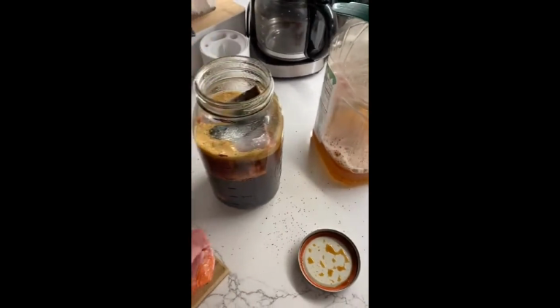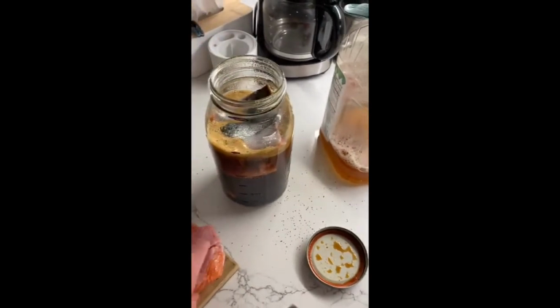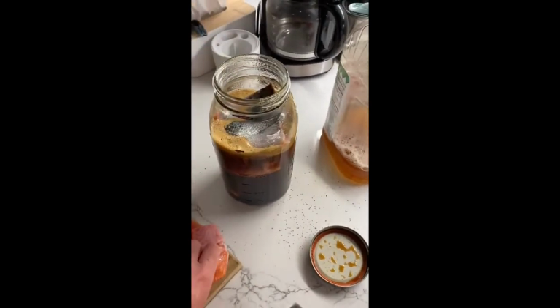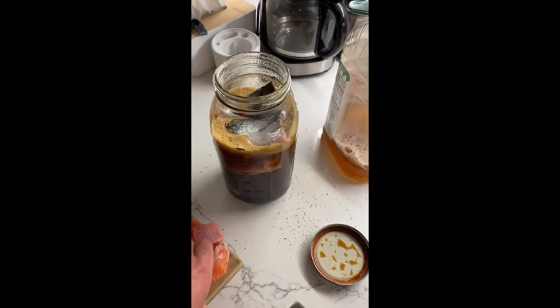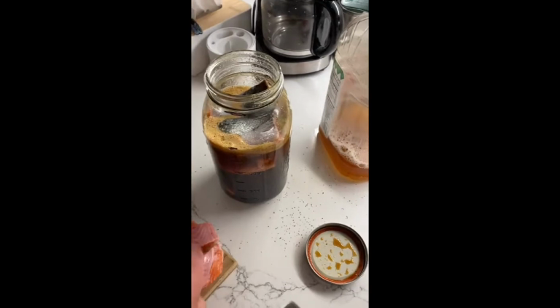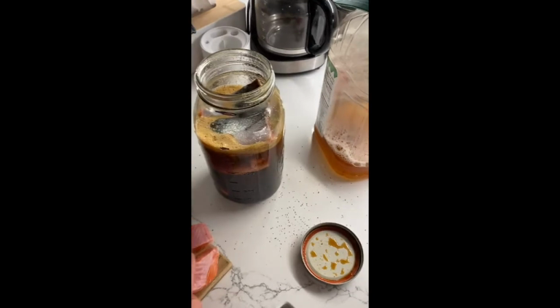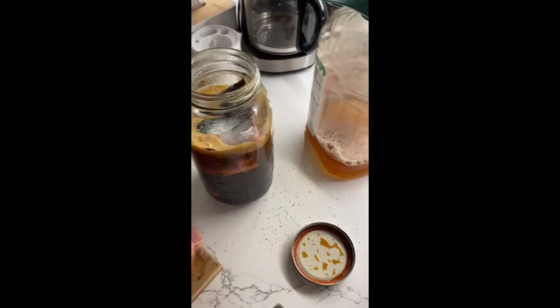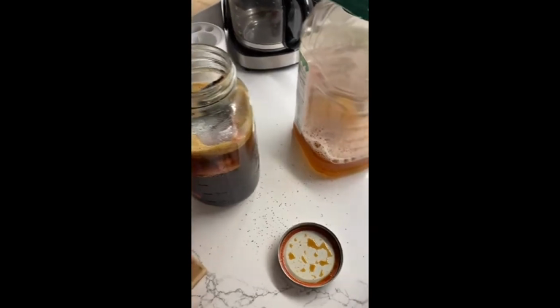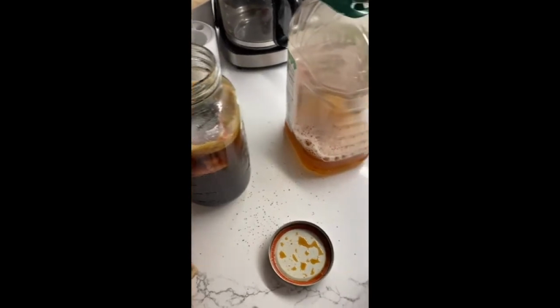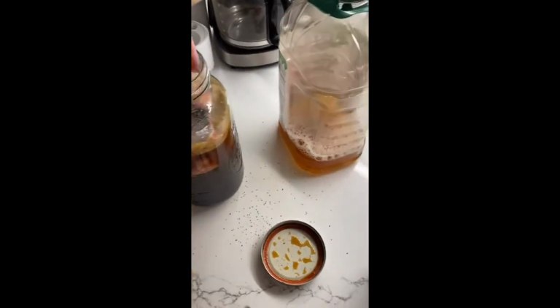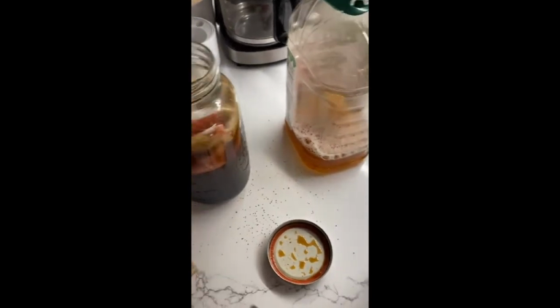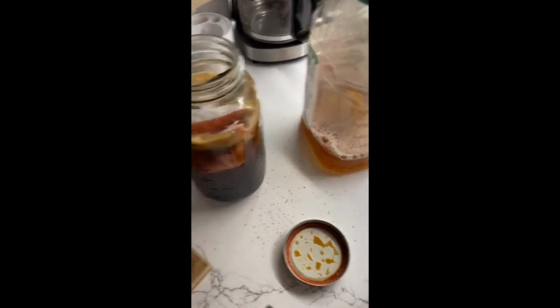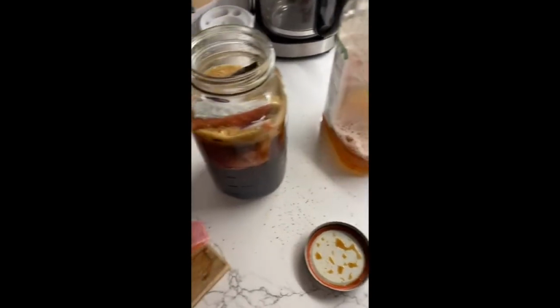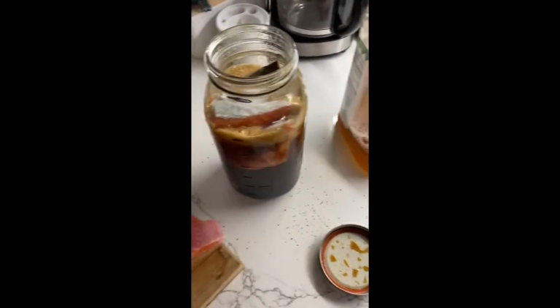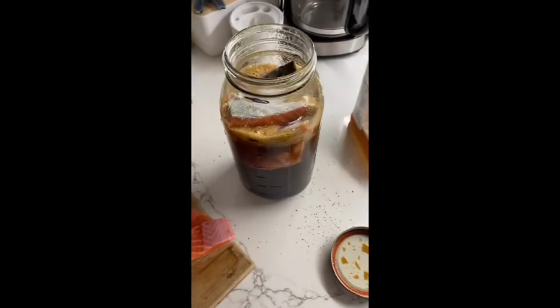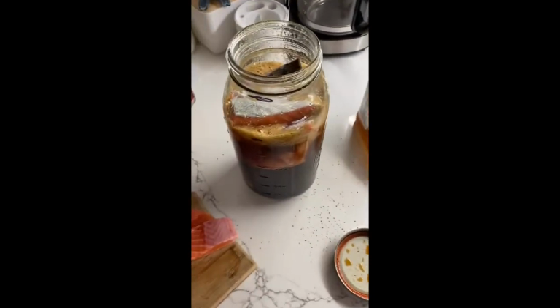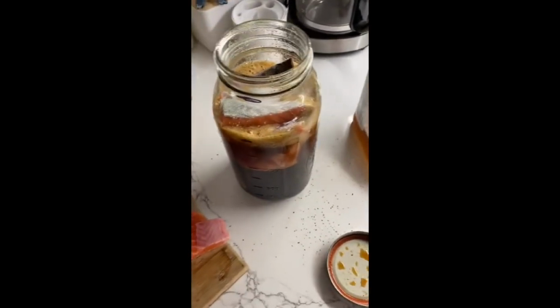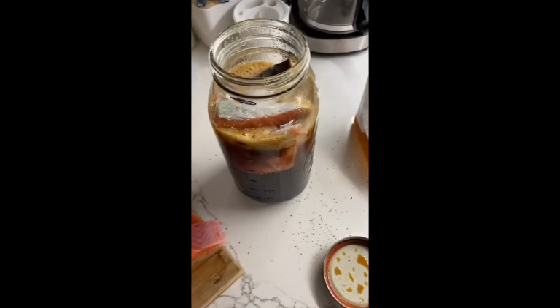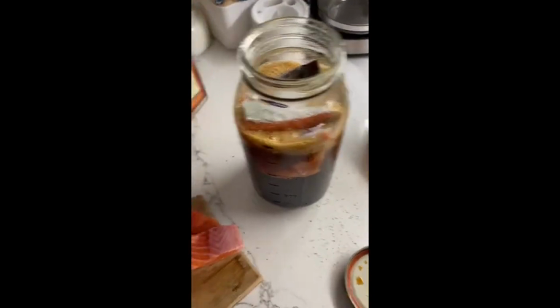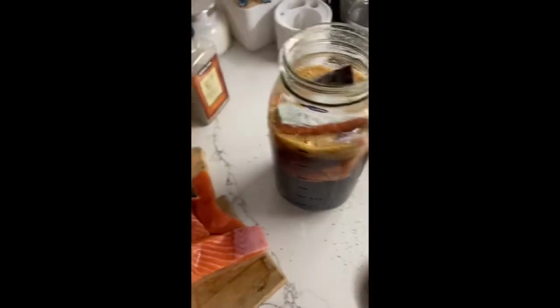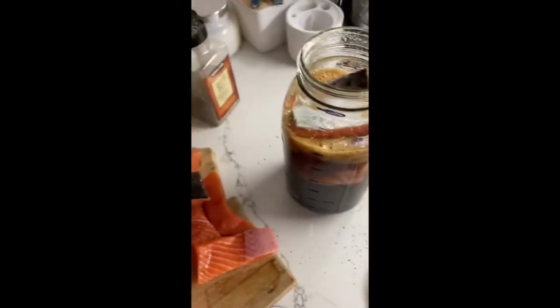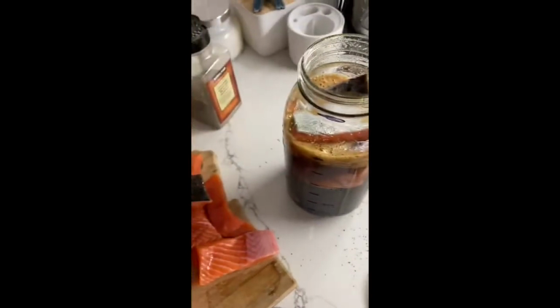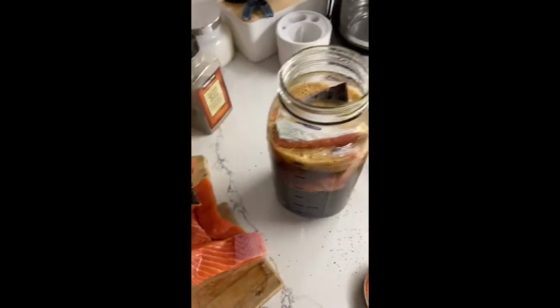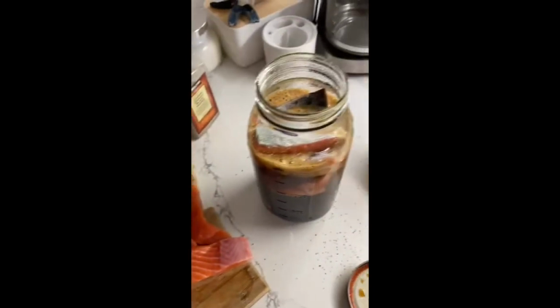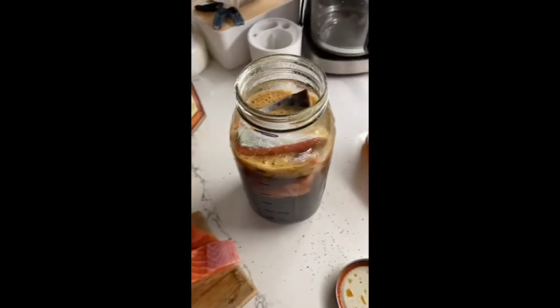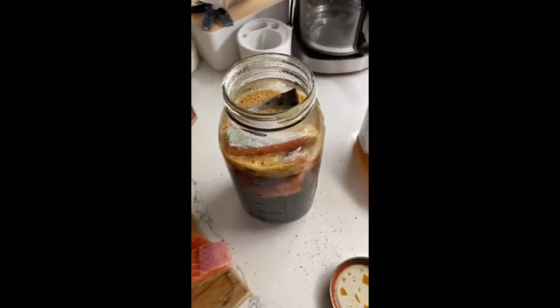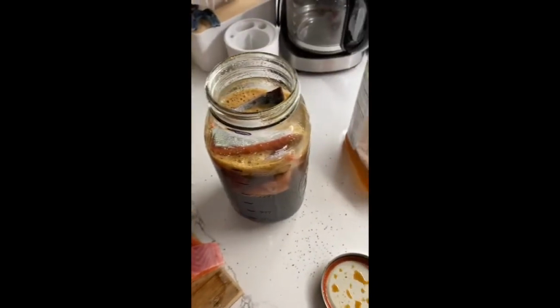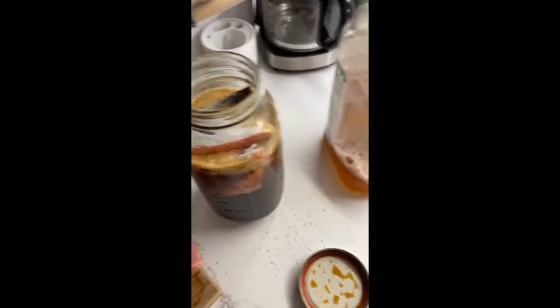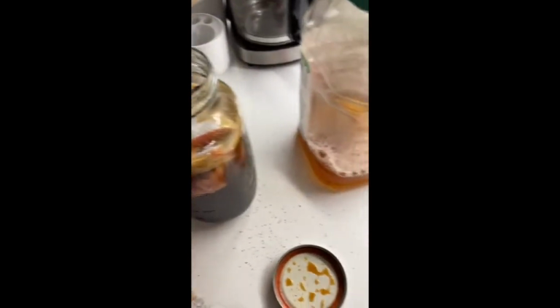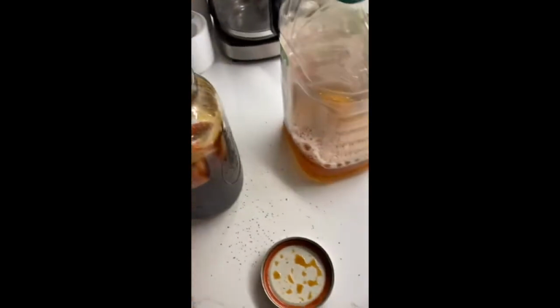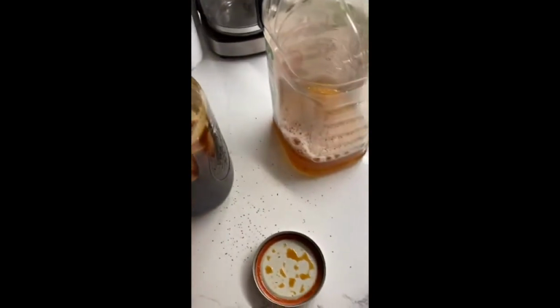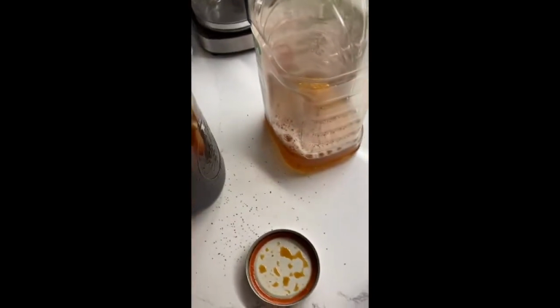I've got coho, I've got Chinook — I'm just mixing it all together here. Doesn't really matter.